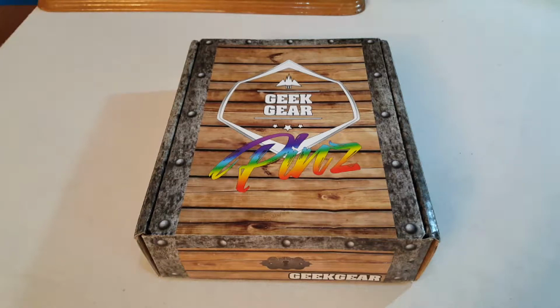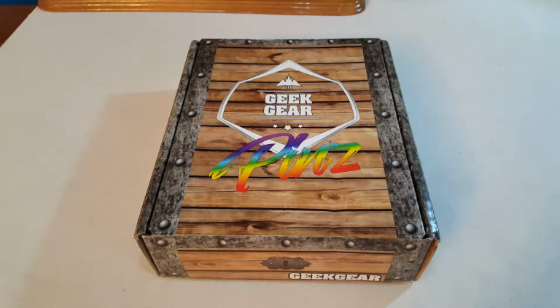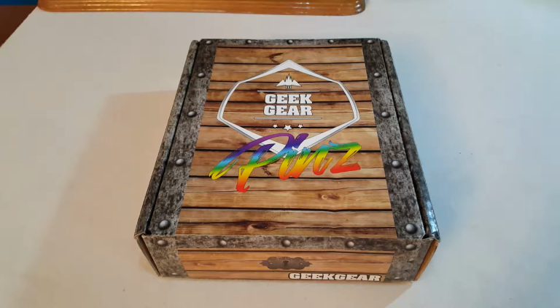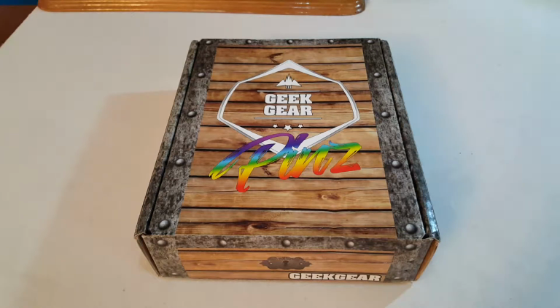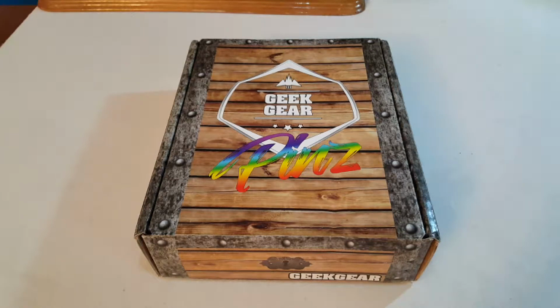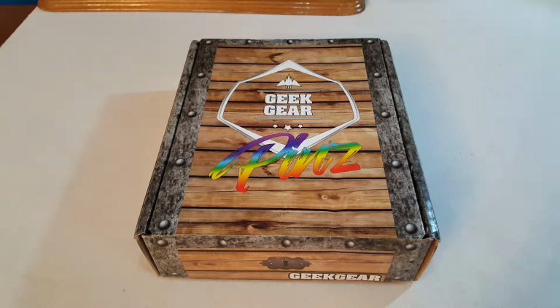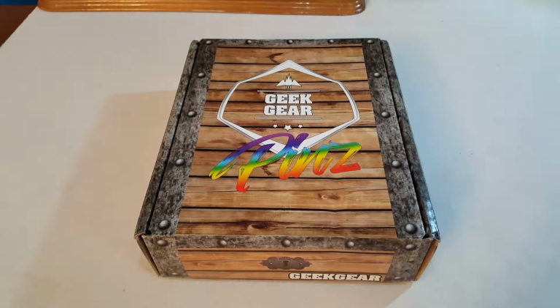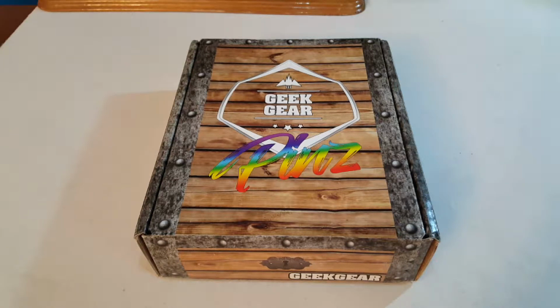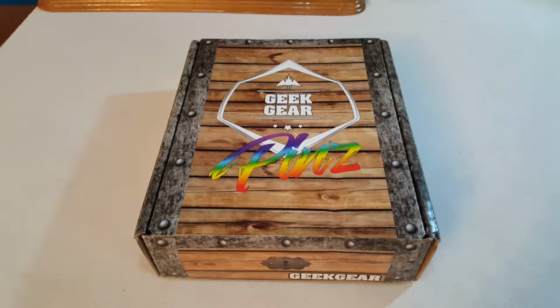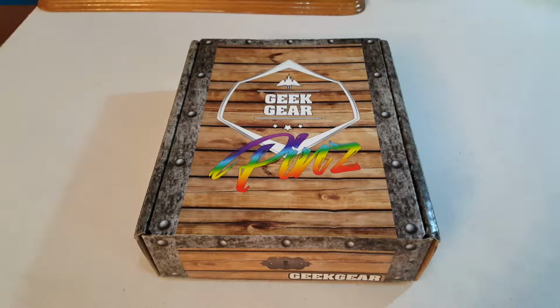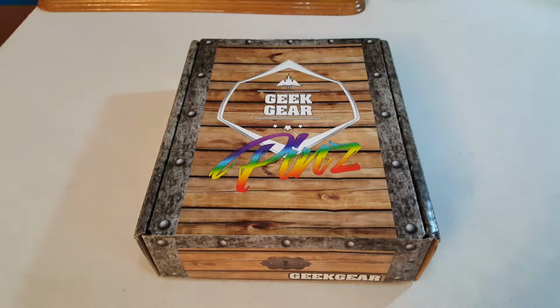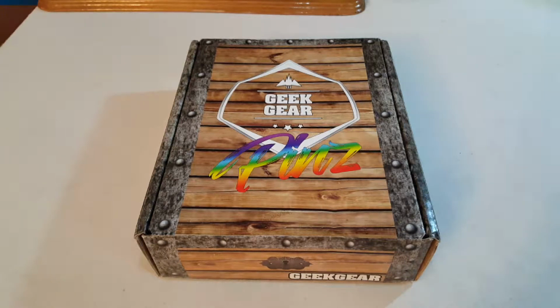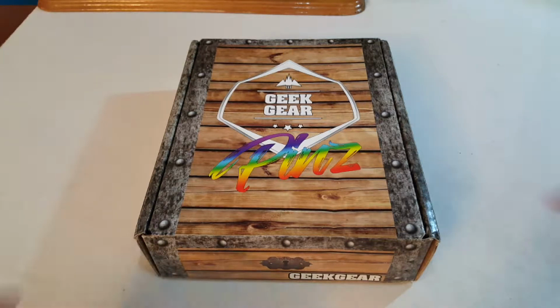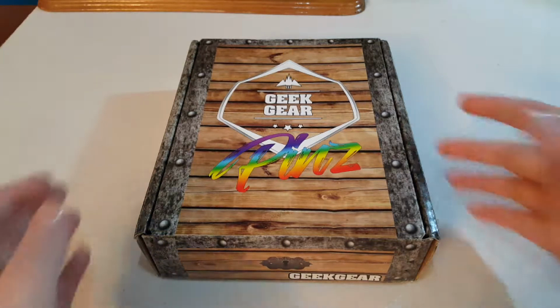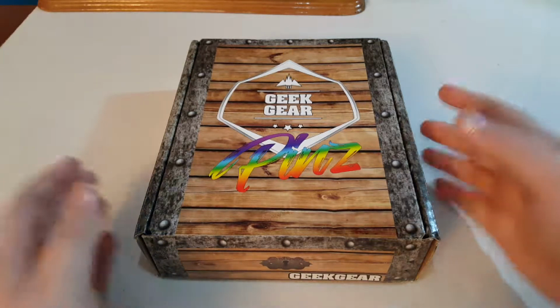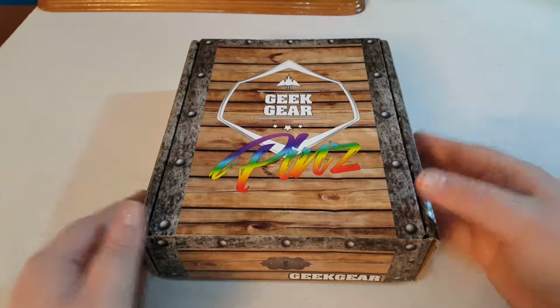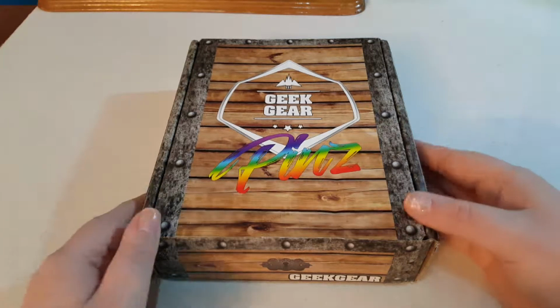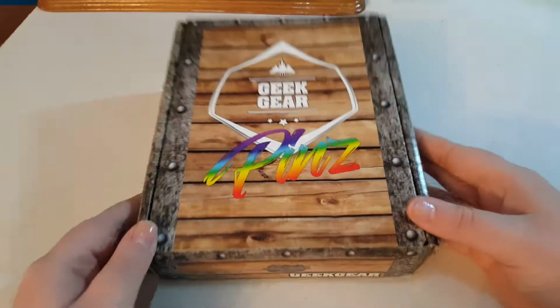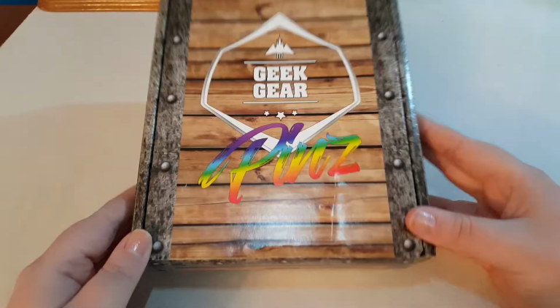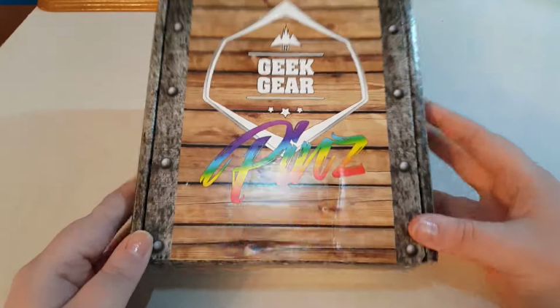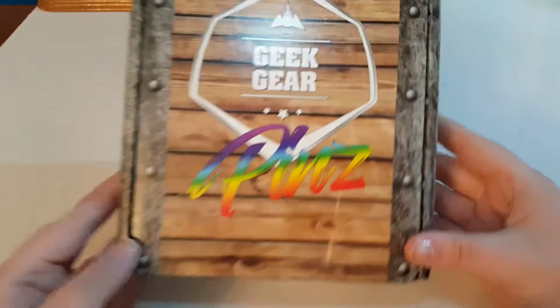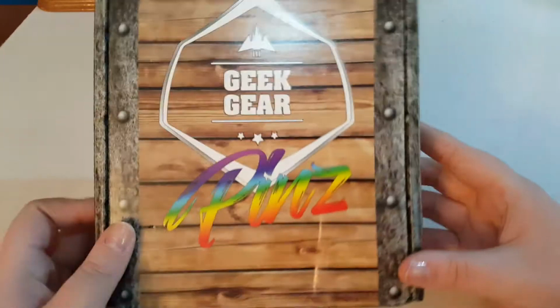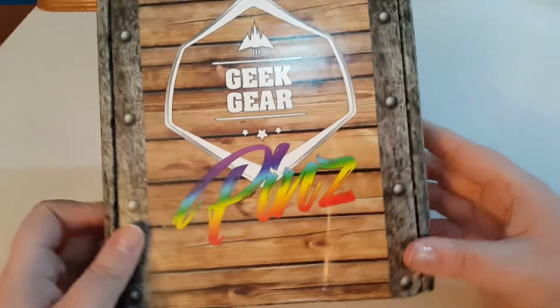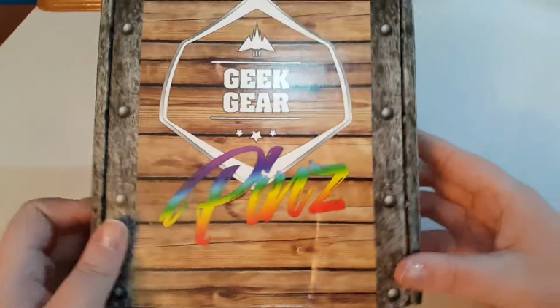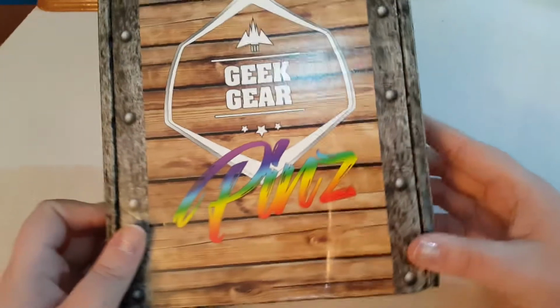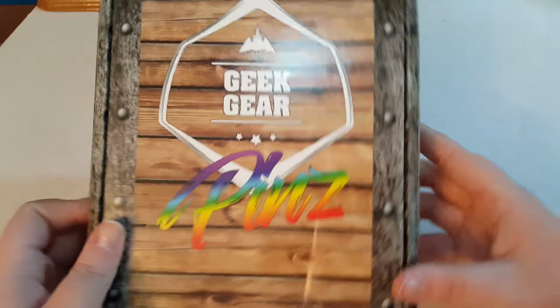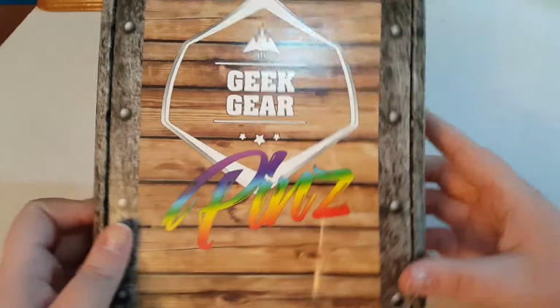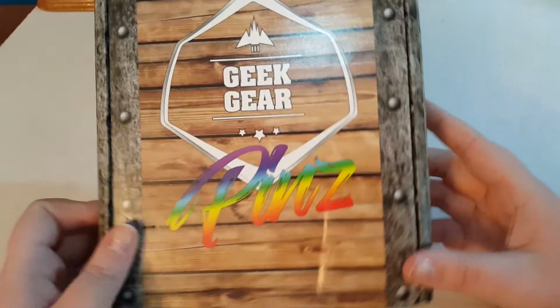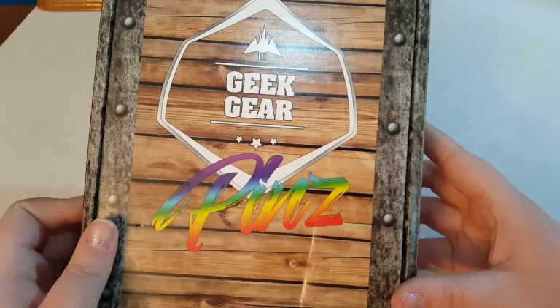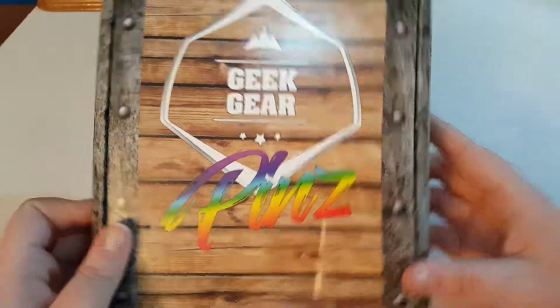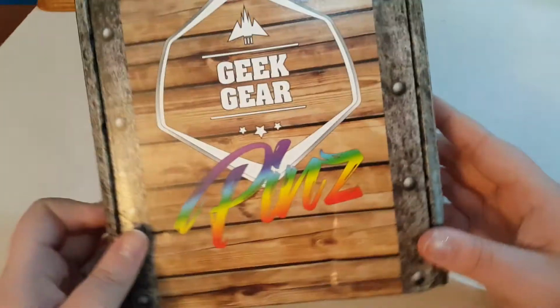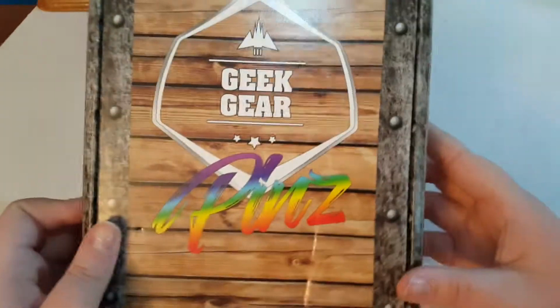Hello everyone! This is our first Geek Gear Pins unboxing.